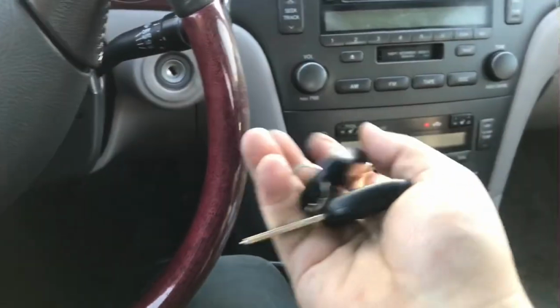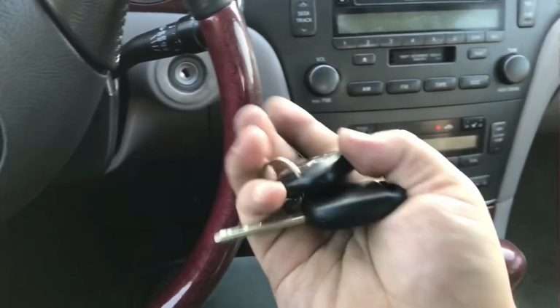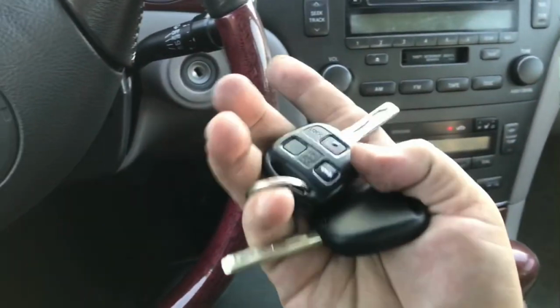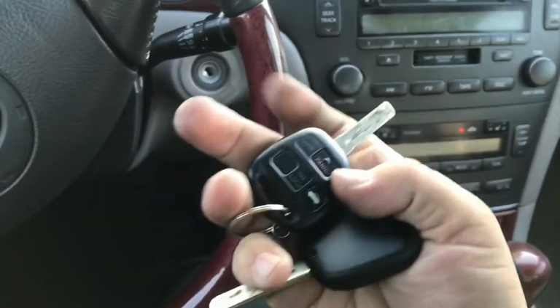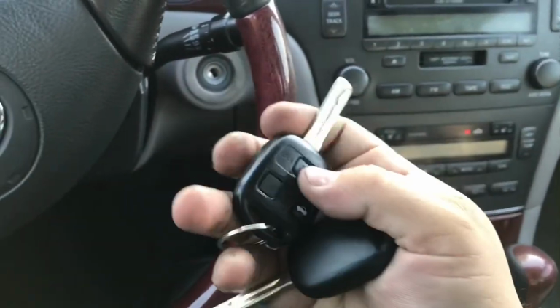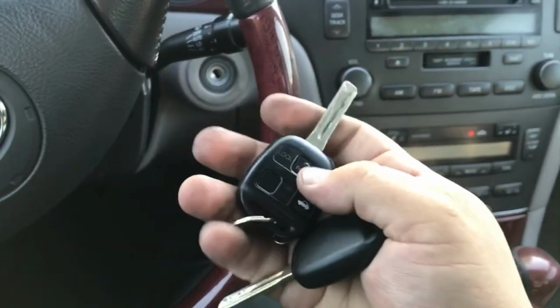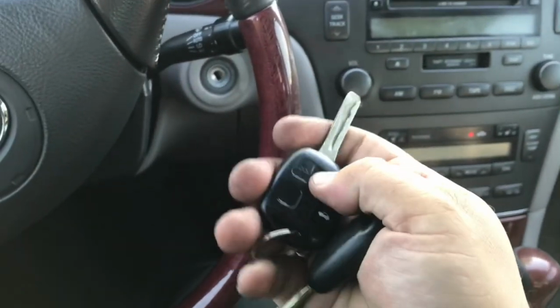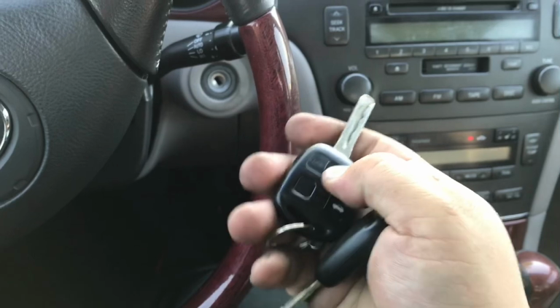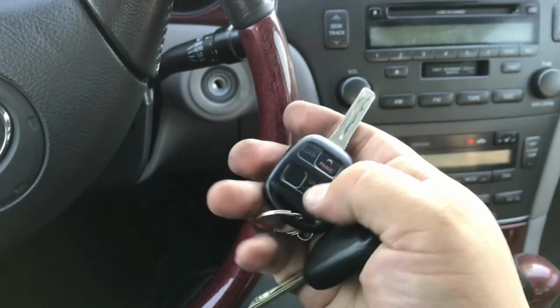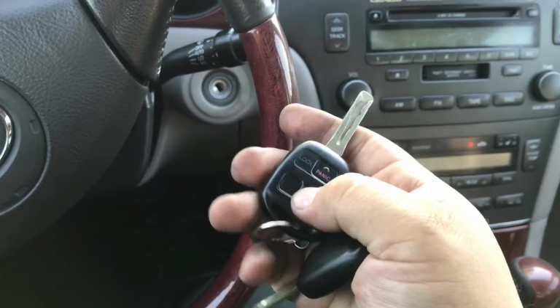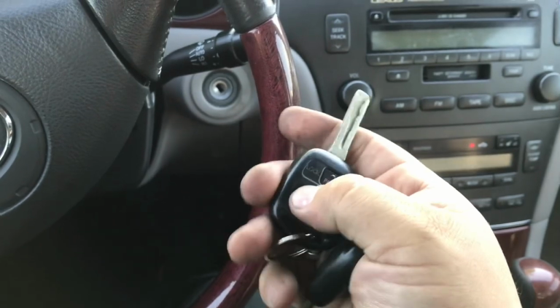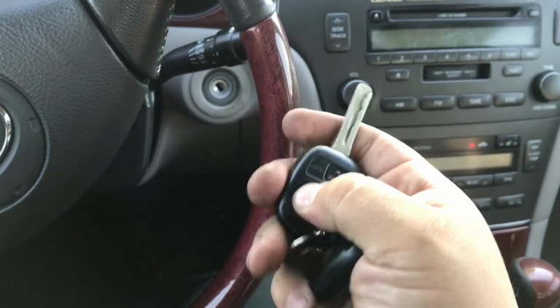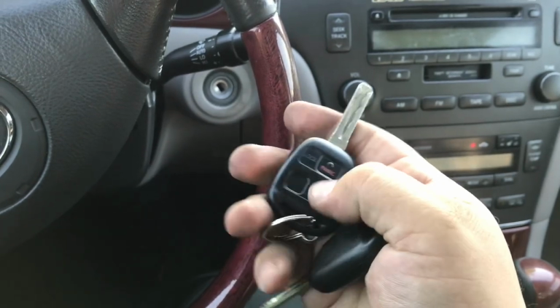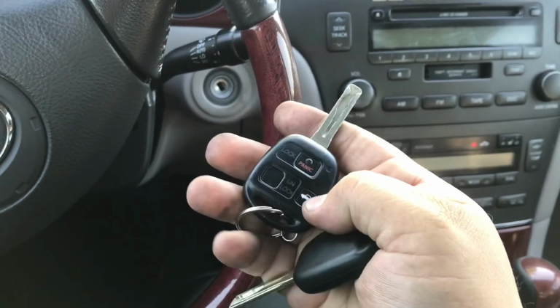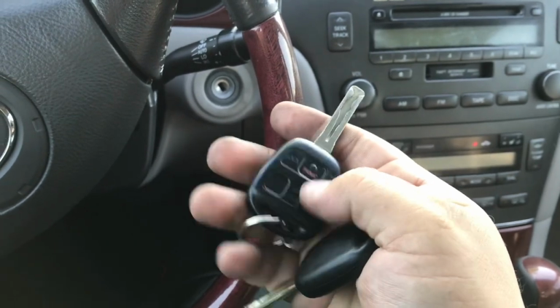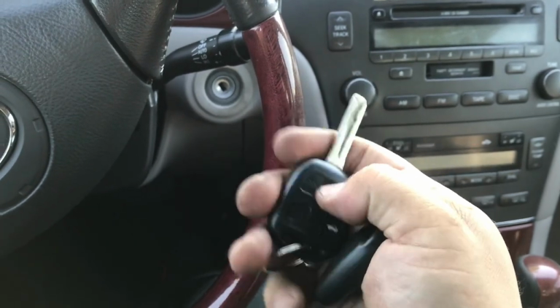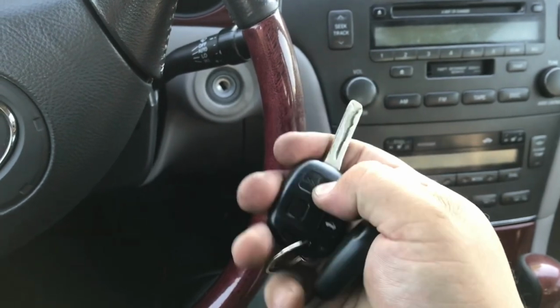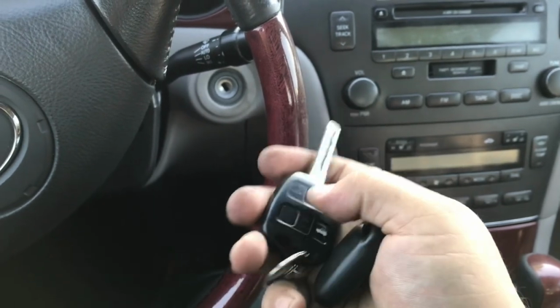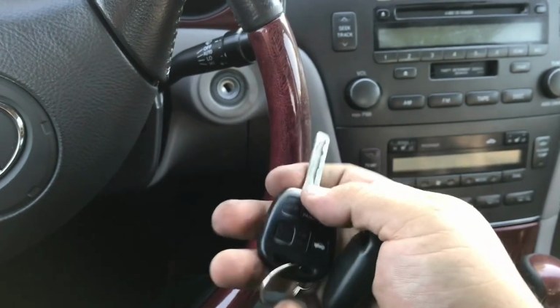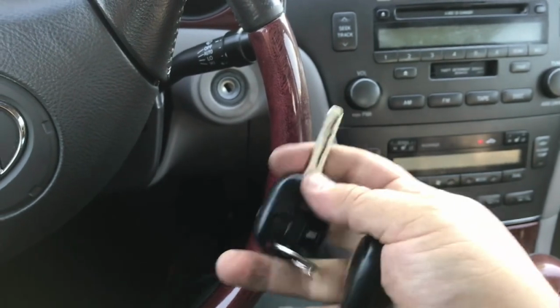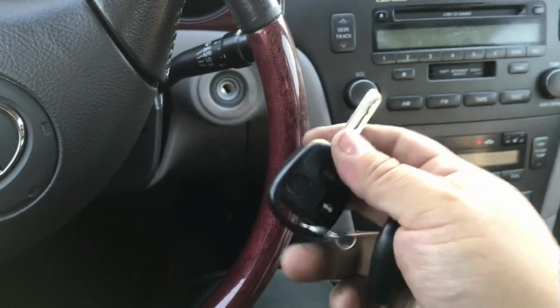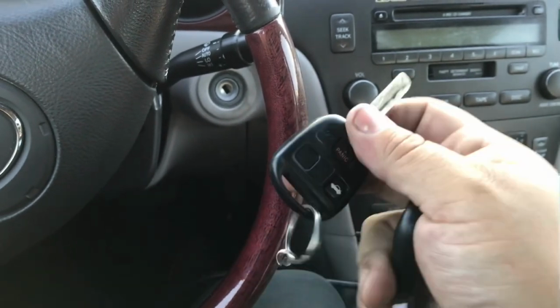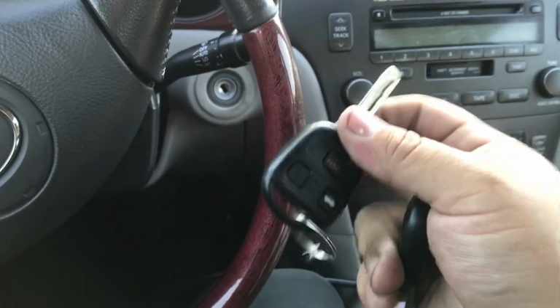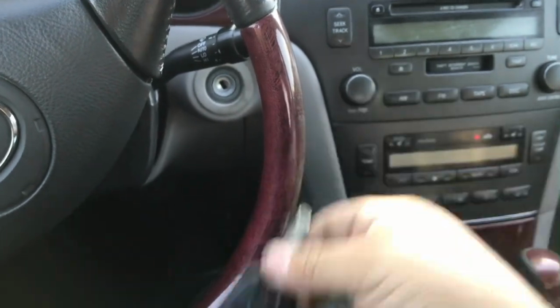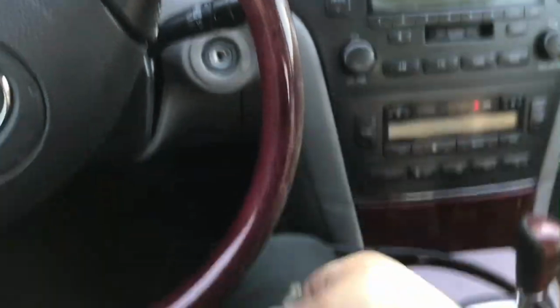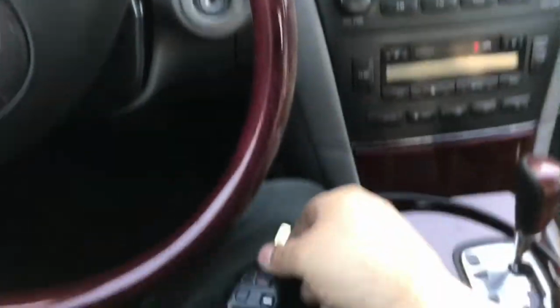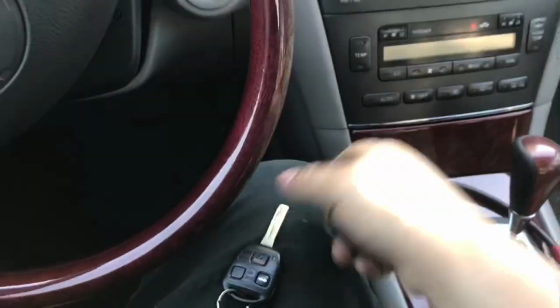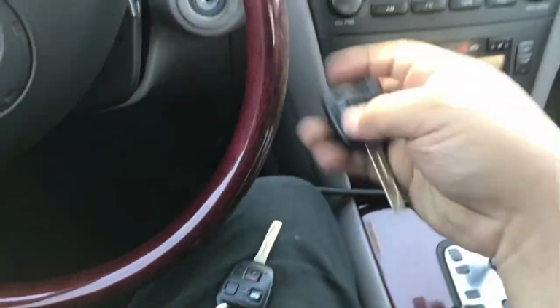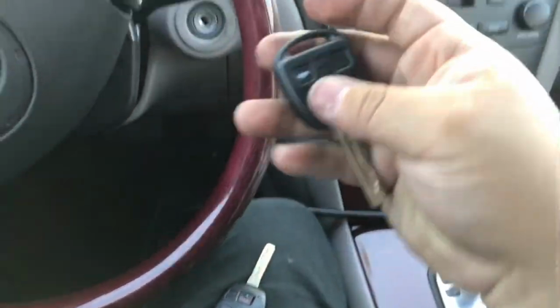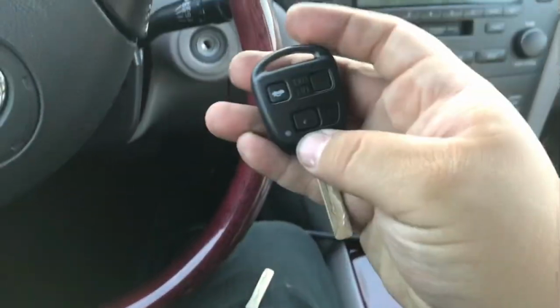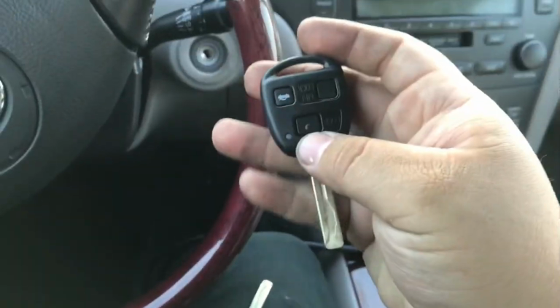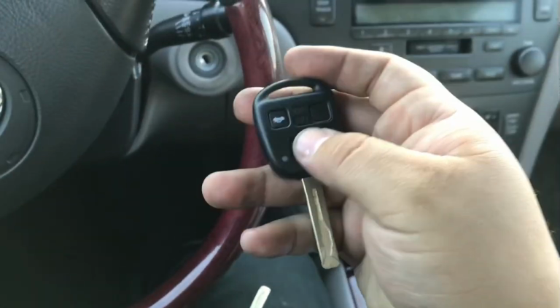Open the door, close it, and try the remote to make sure it works. Perfect - we programmed our remote onboard and they both work. This is the old remote and this is the new one.